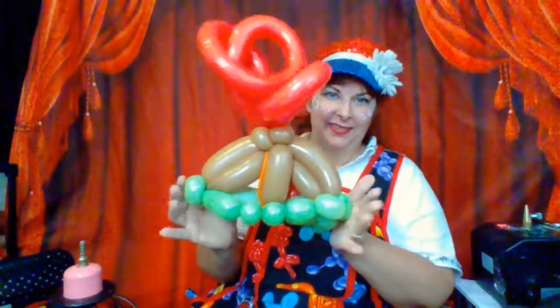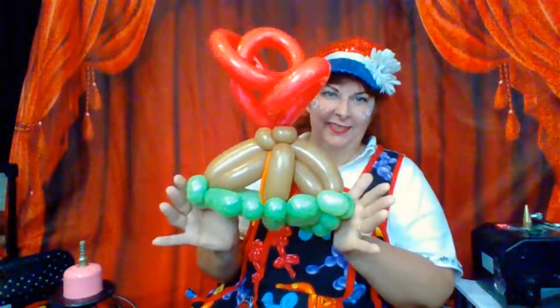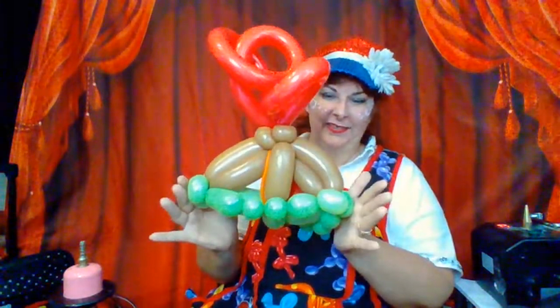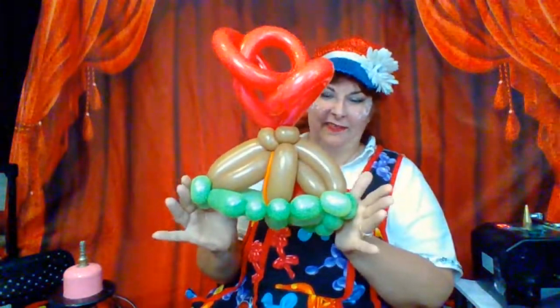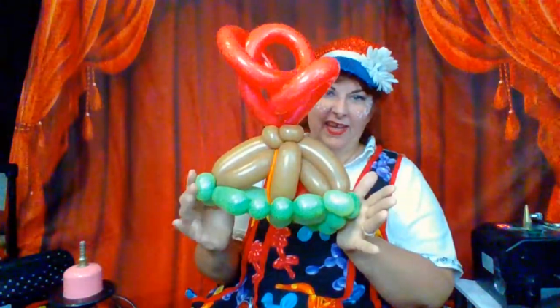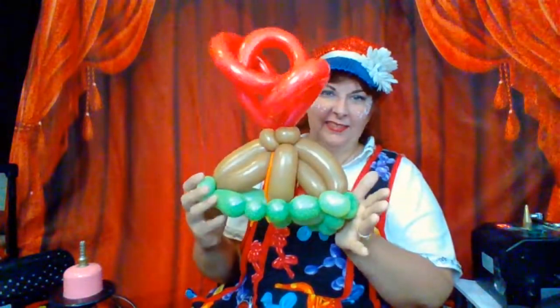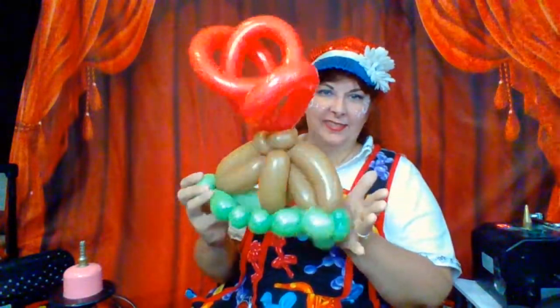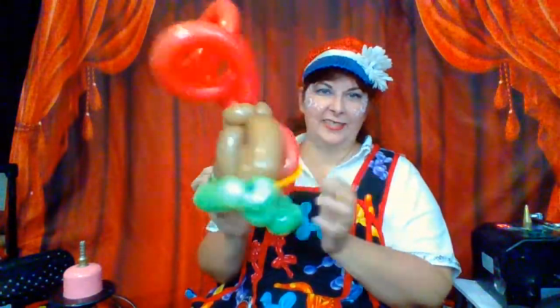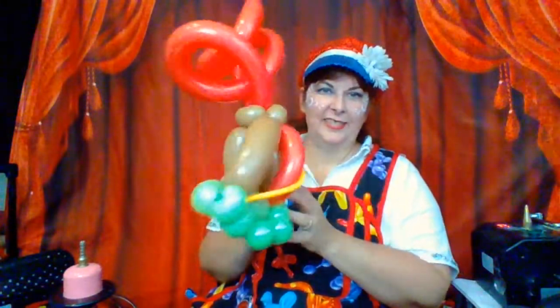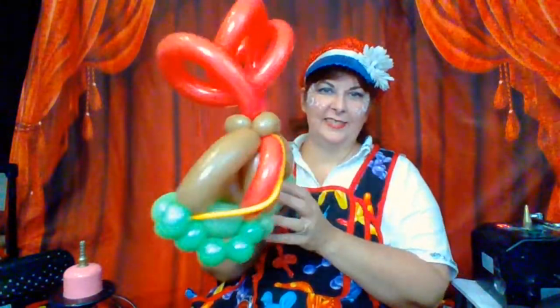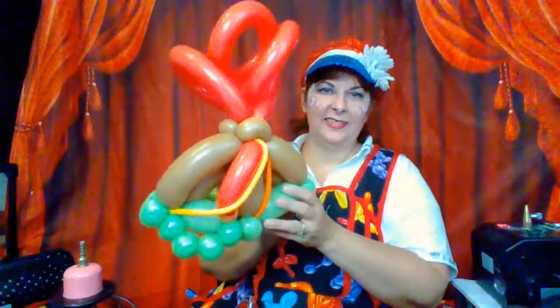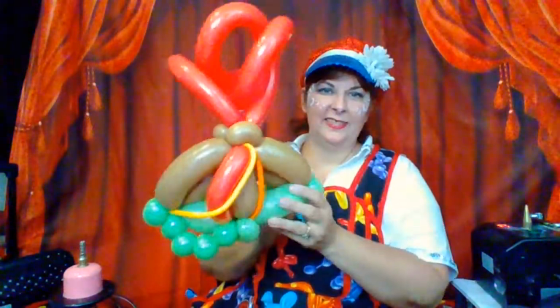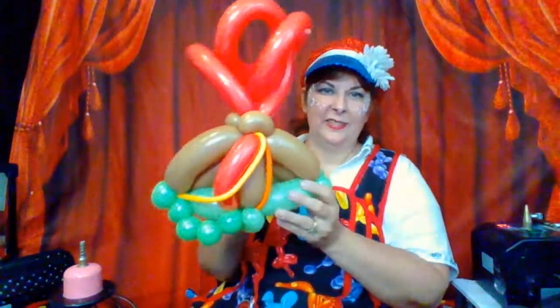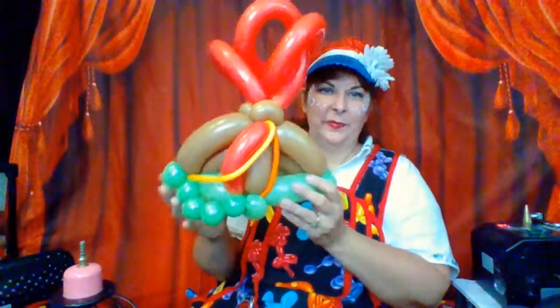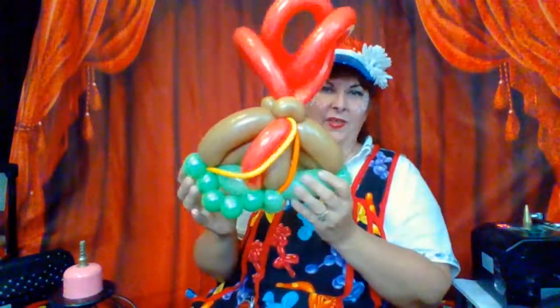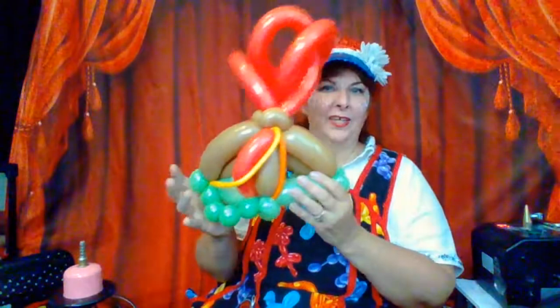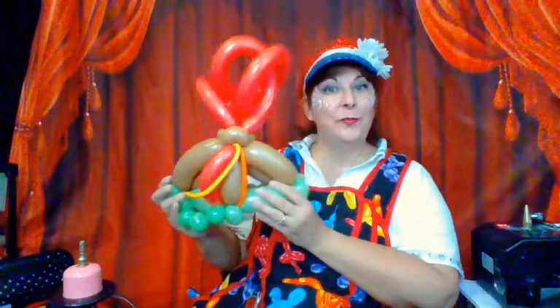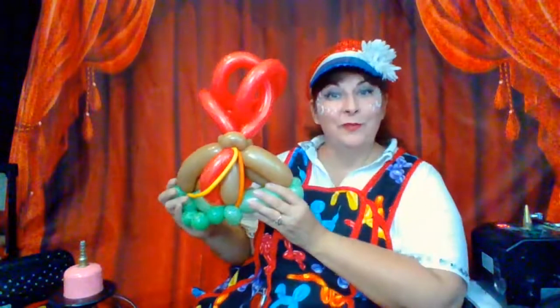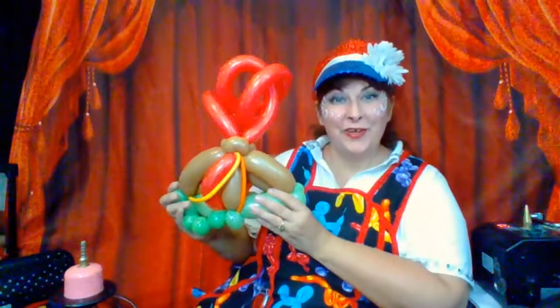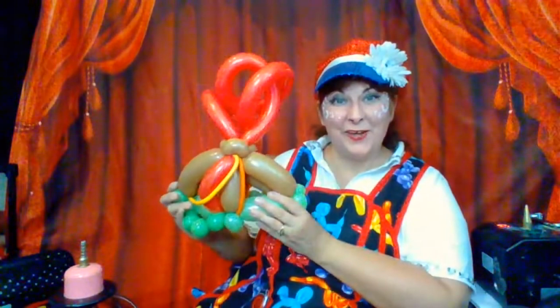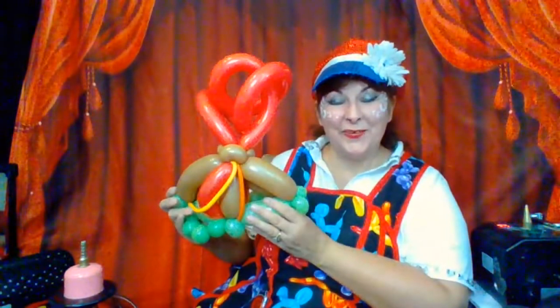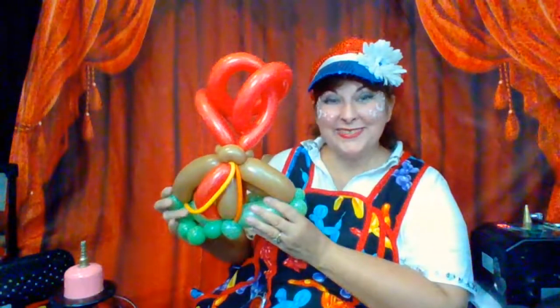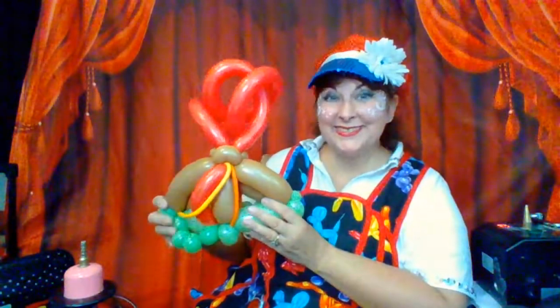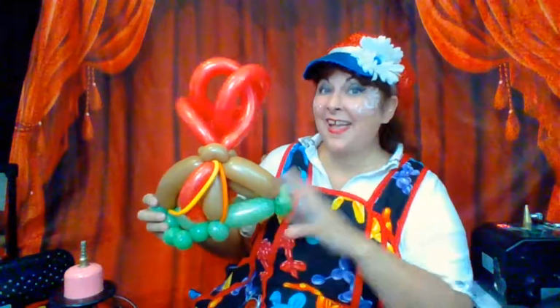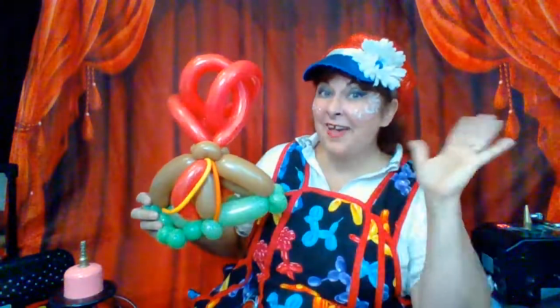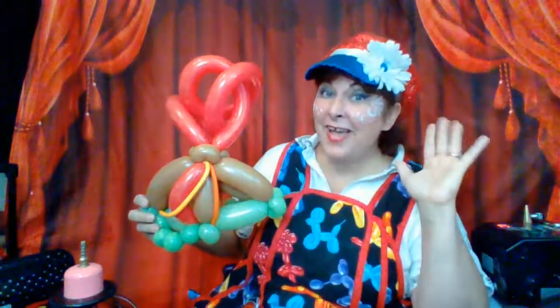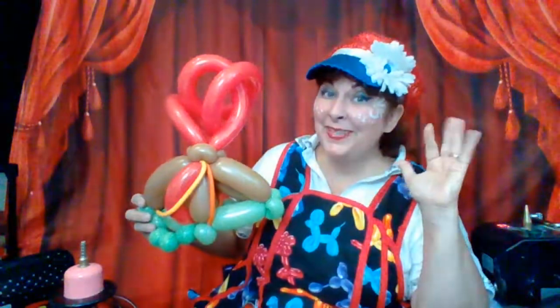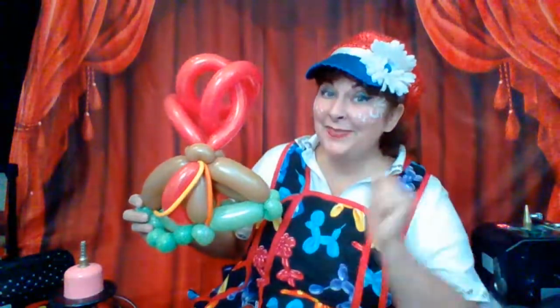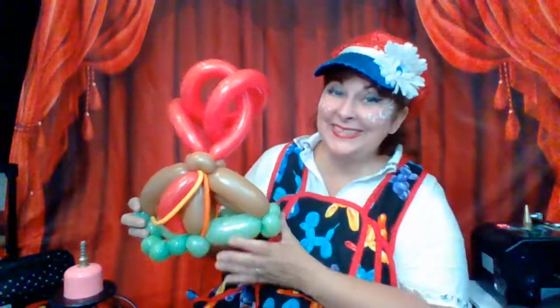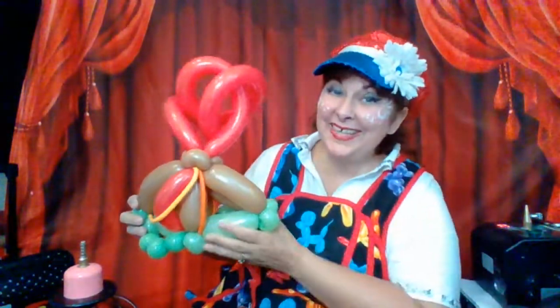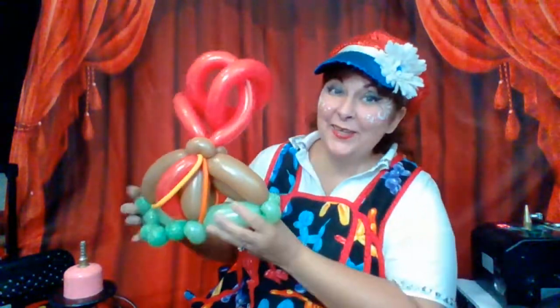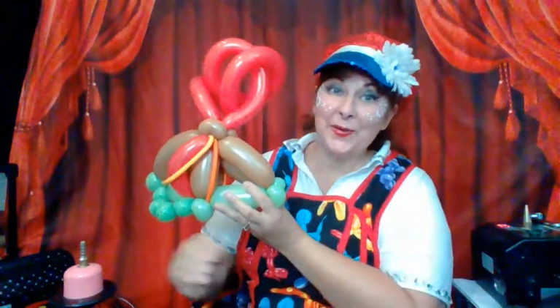So there's a fast, easy, simple balloon volcano. Have a happy day twisting. Goodbye!